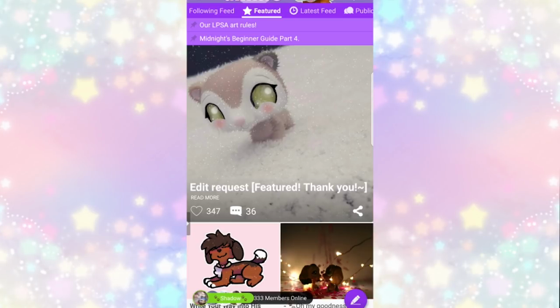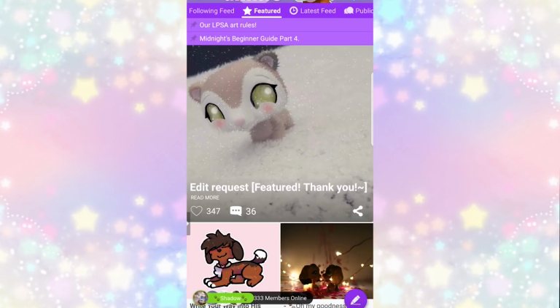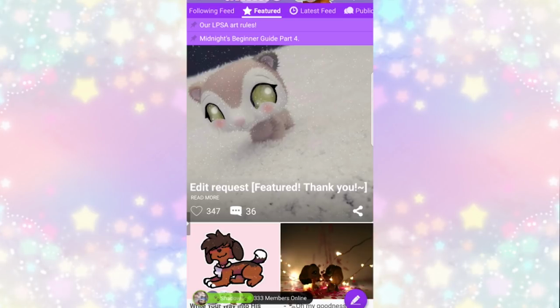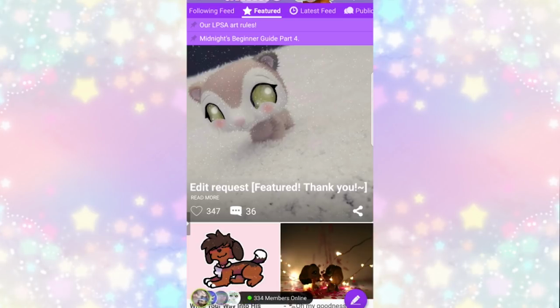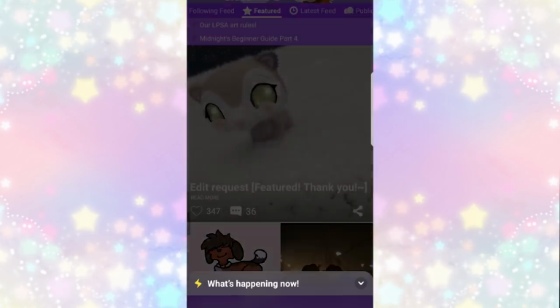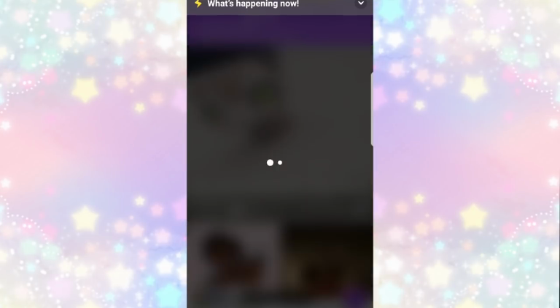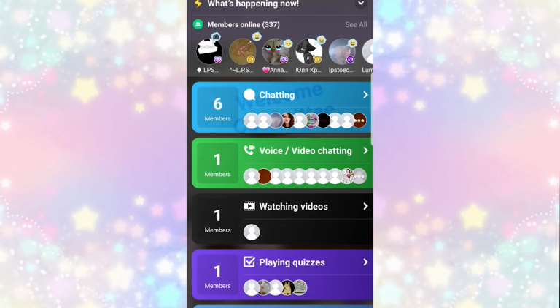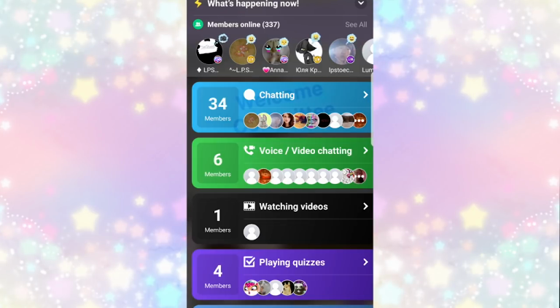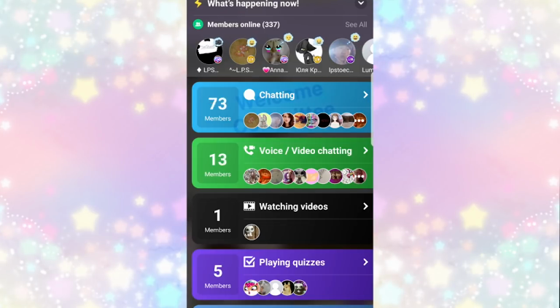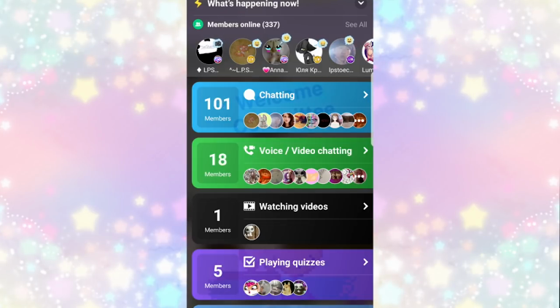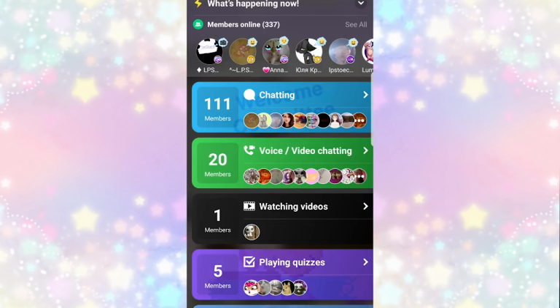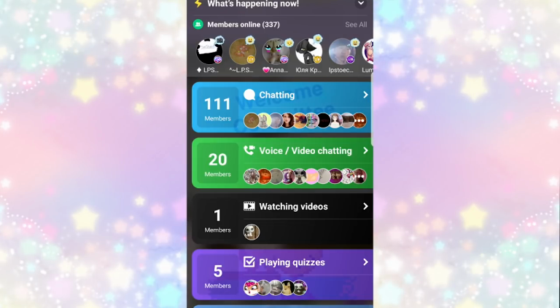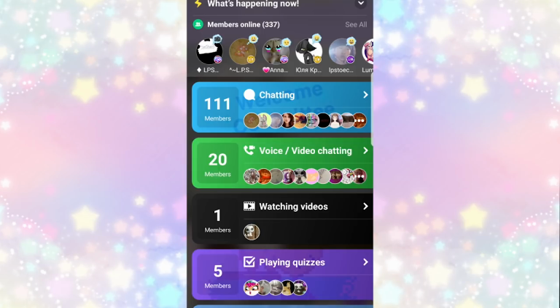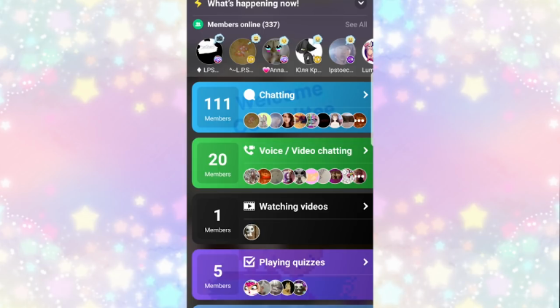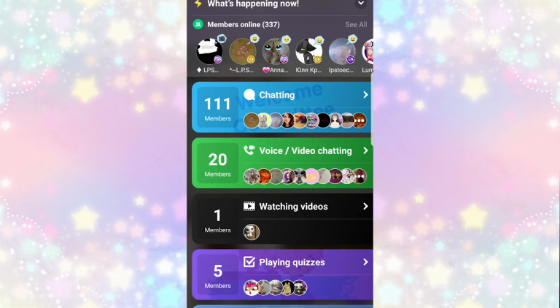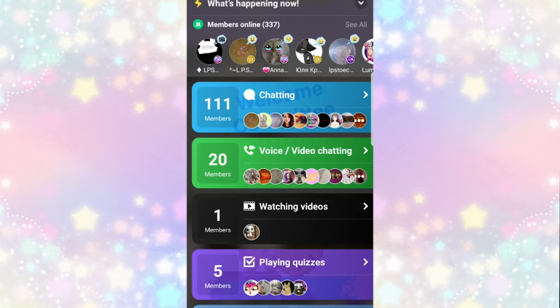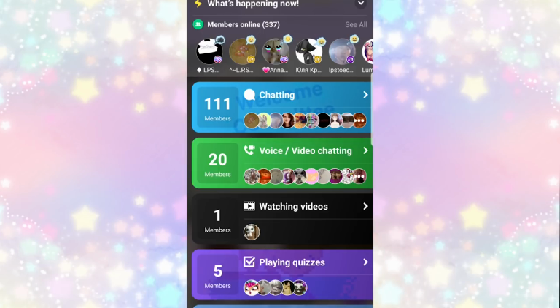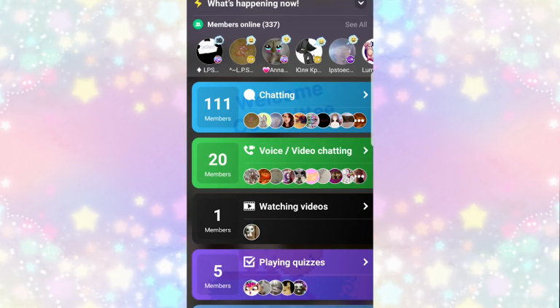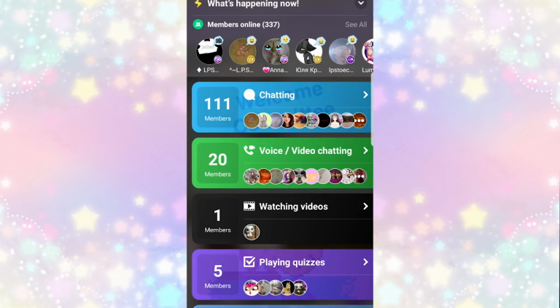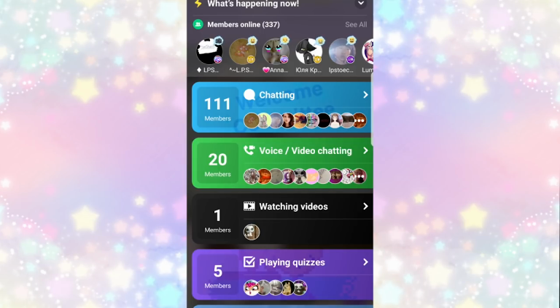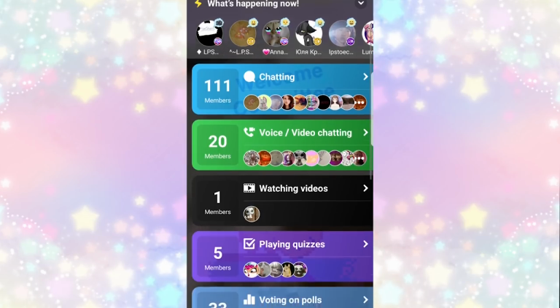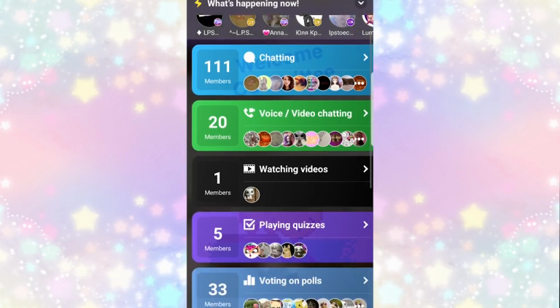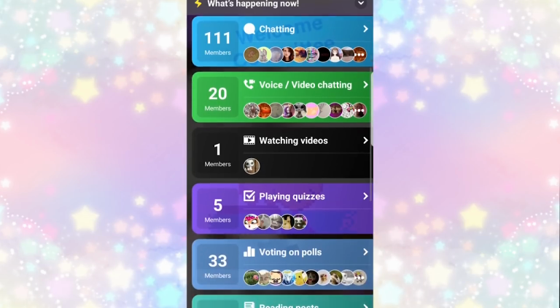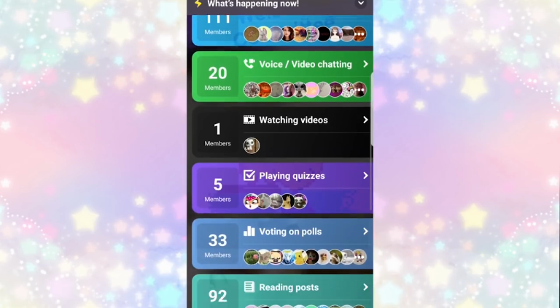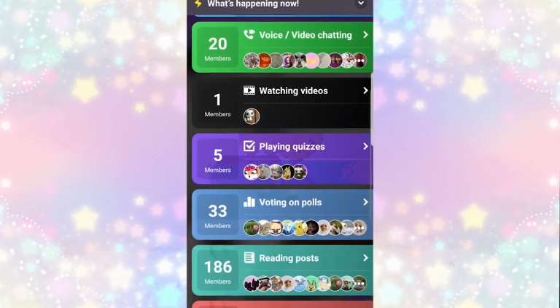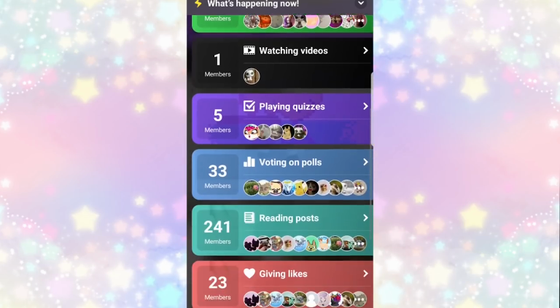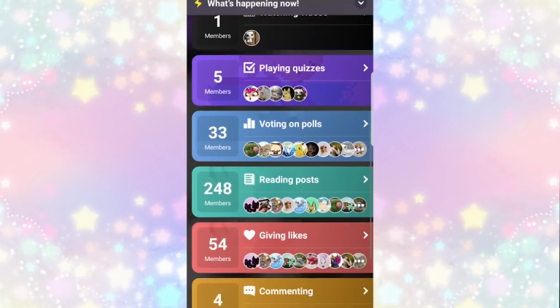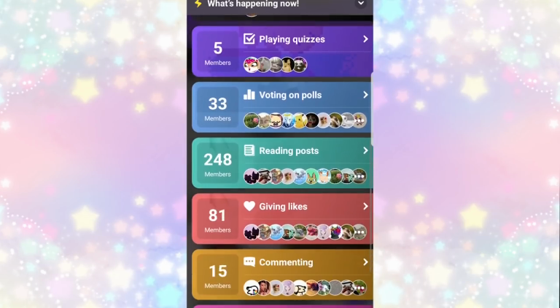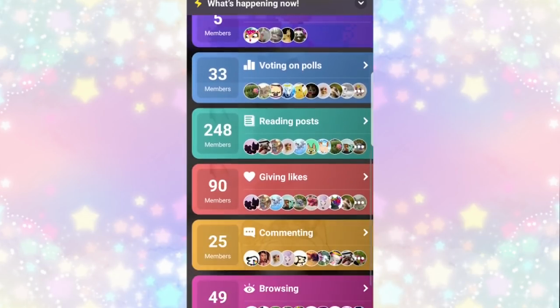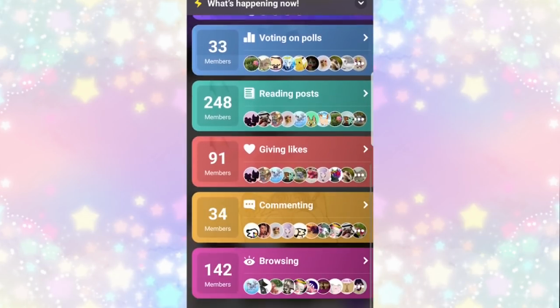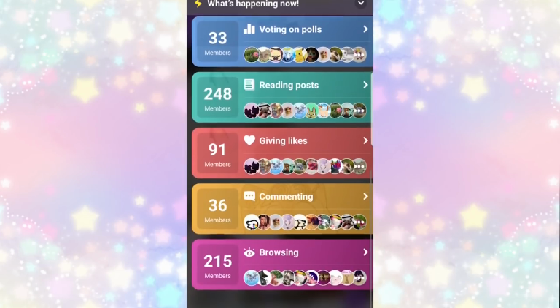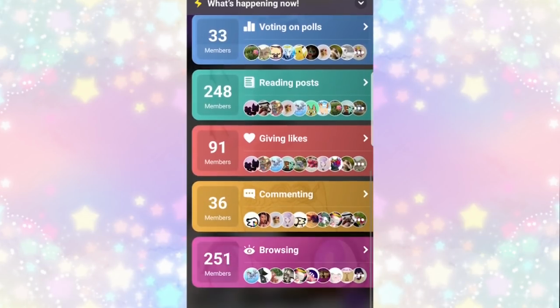You can also check out who is currently online at the bottom tab right here. You click it and you can see who's online, what they're doing, and chat with some new people.